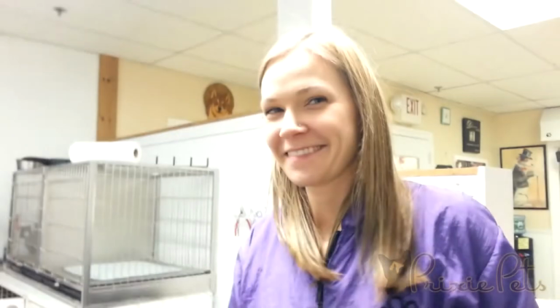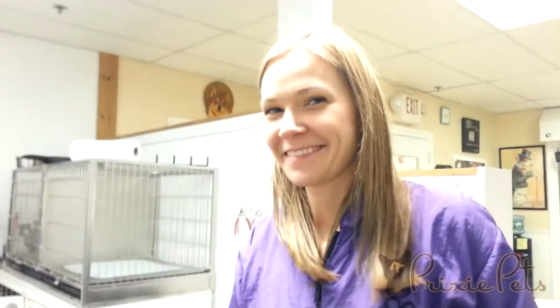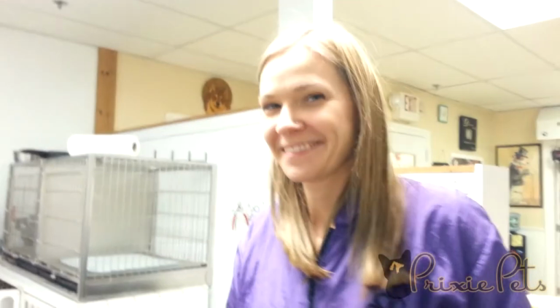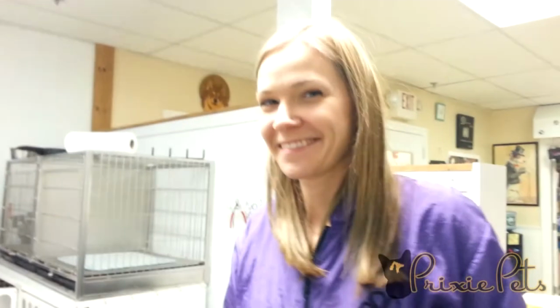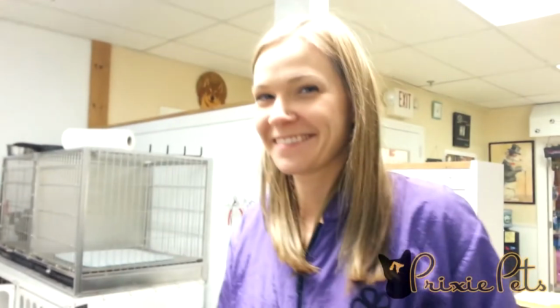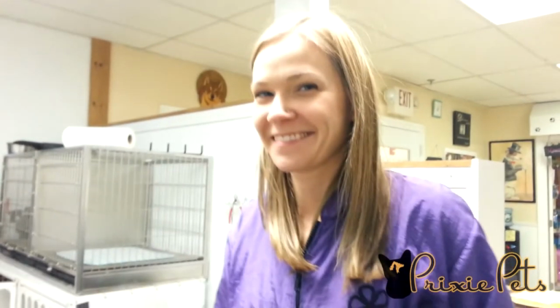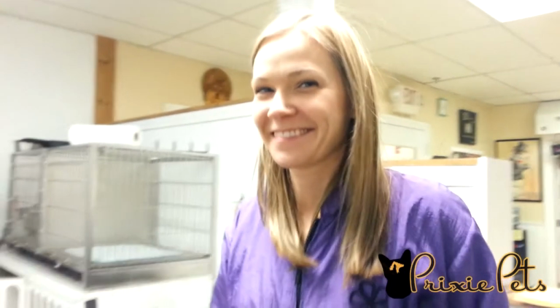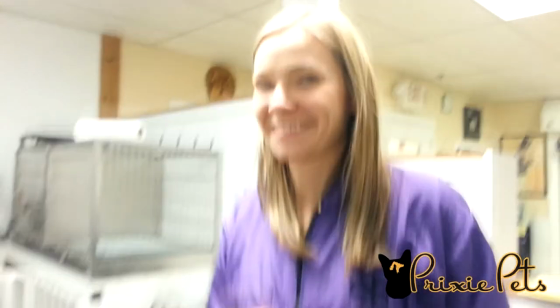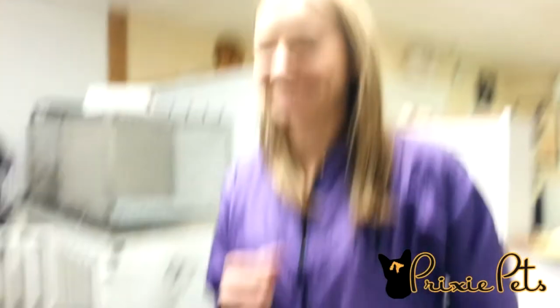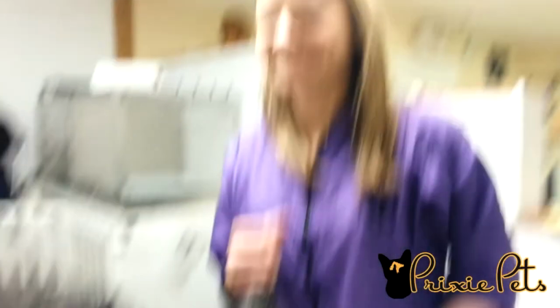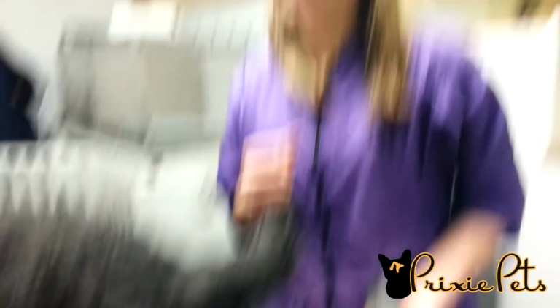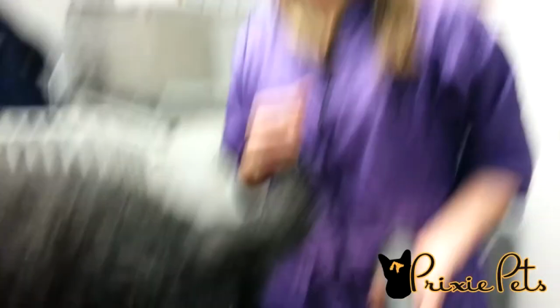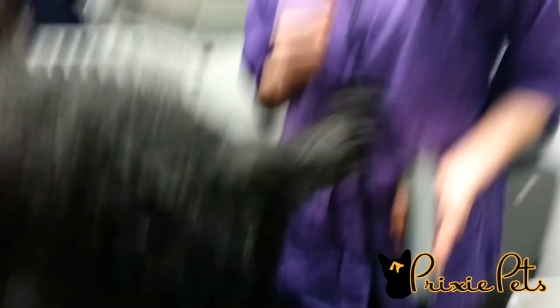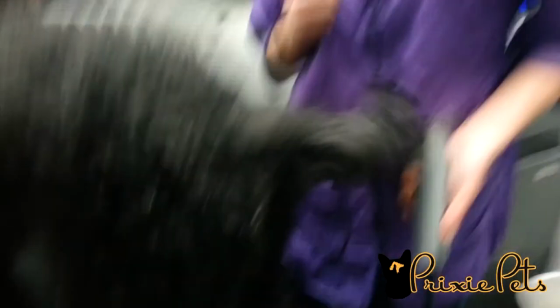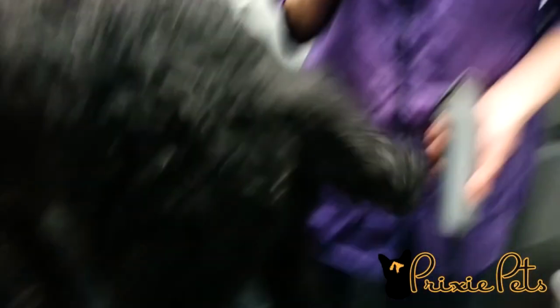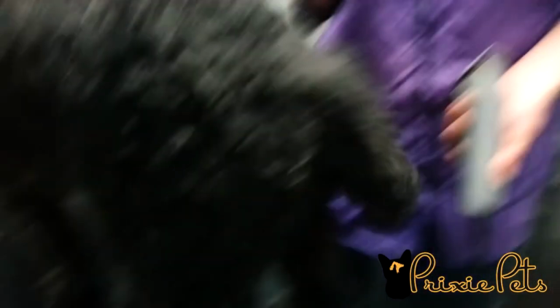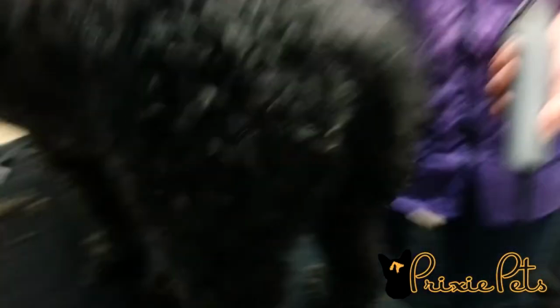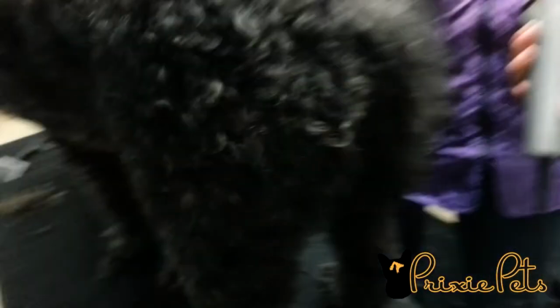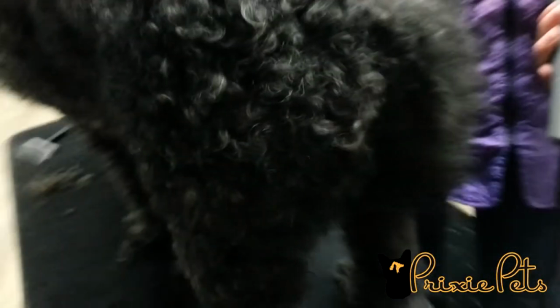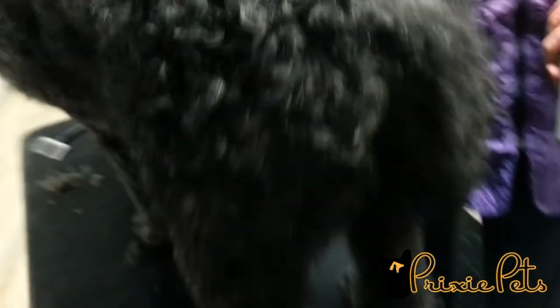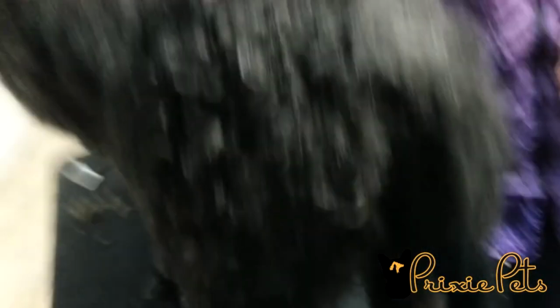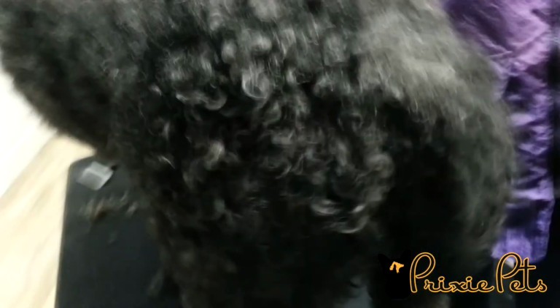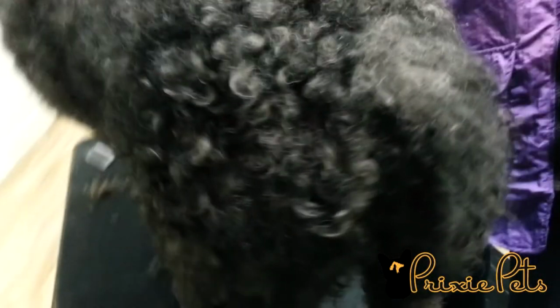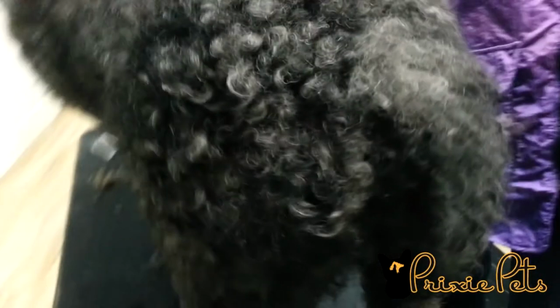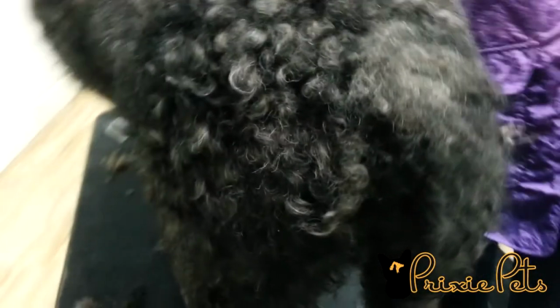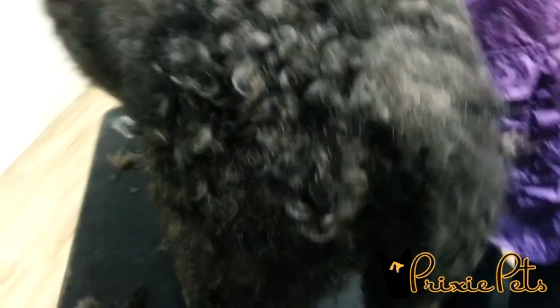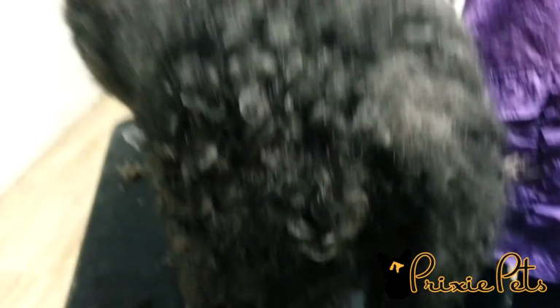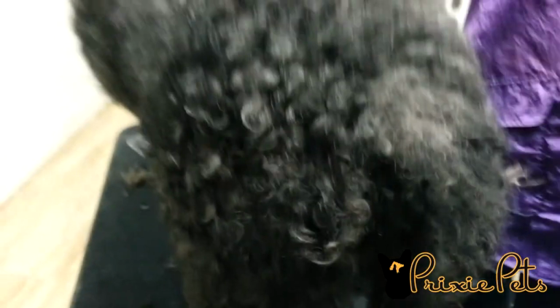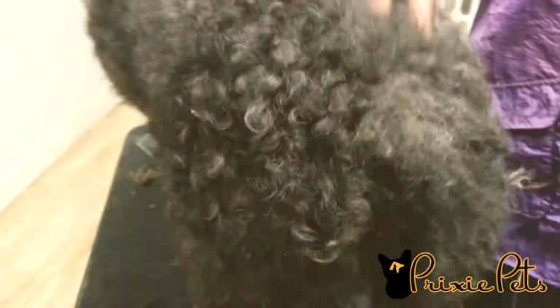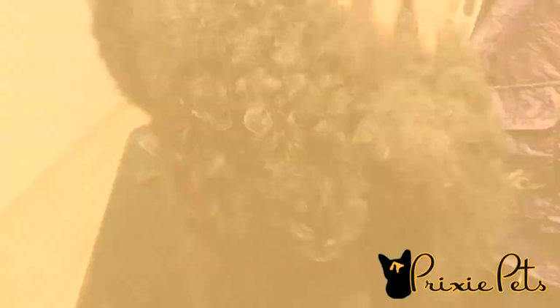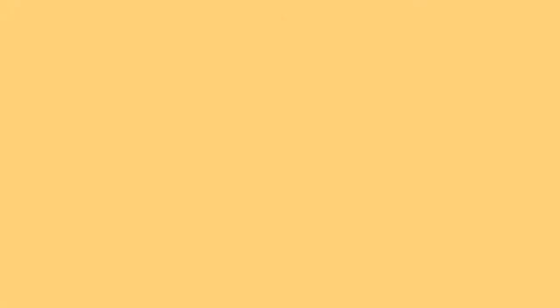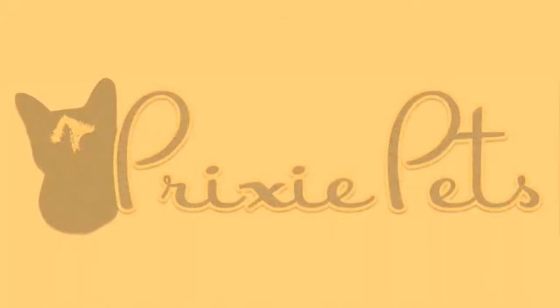Hi, it's Erica from Prixie Pets. In this video, I'm going to show you how to do a sanitary trim on your dog.